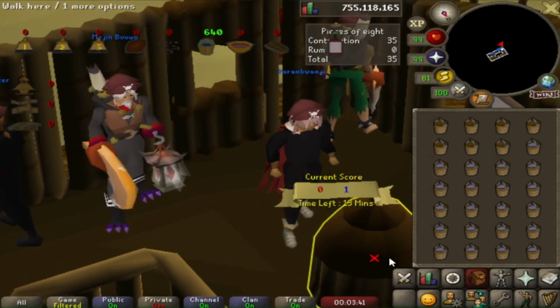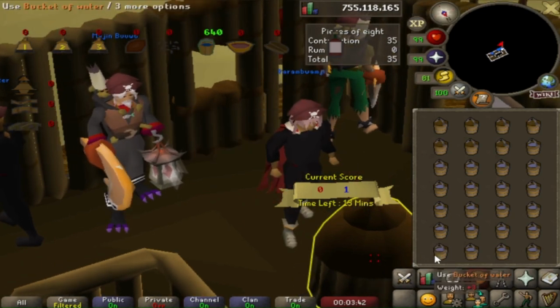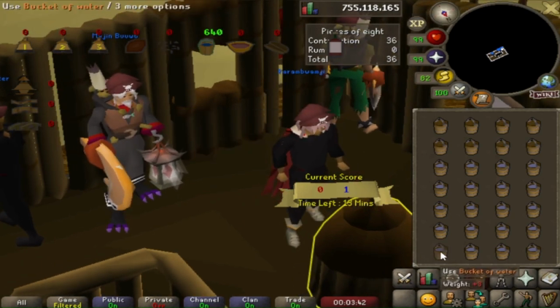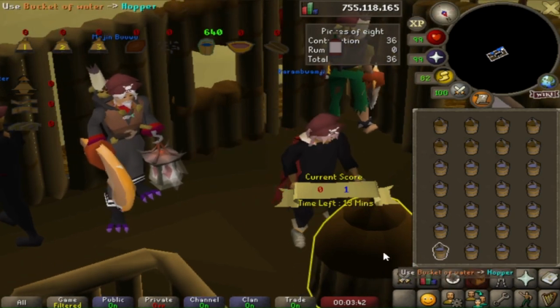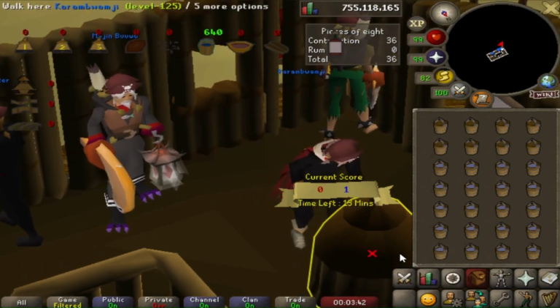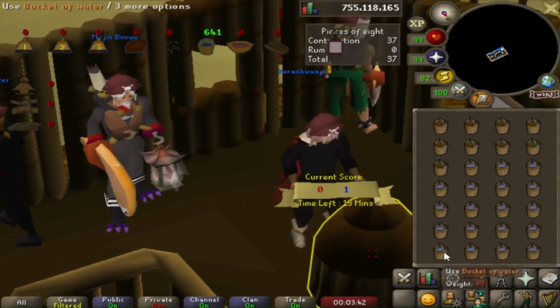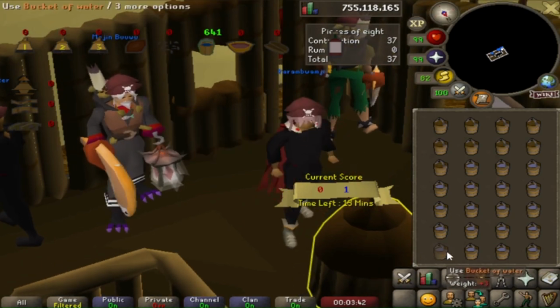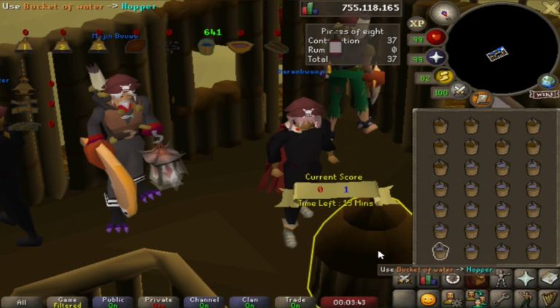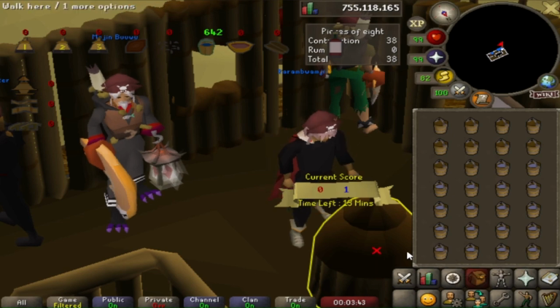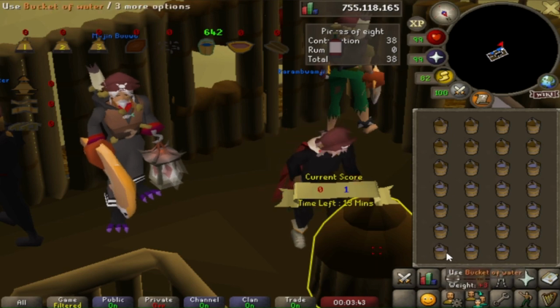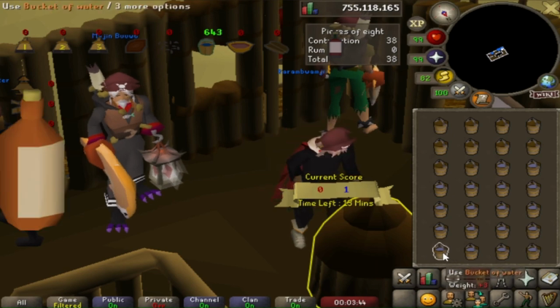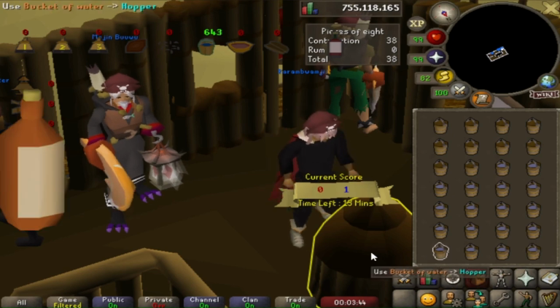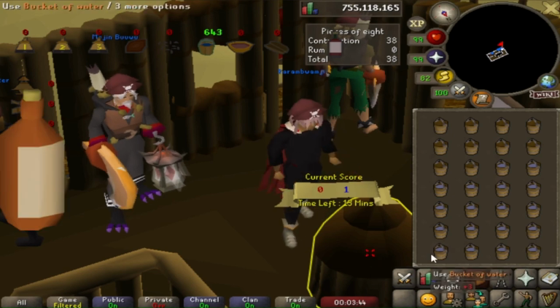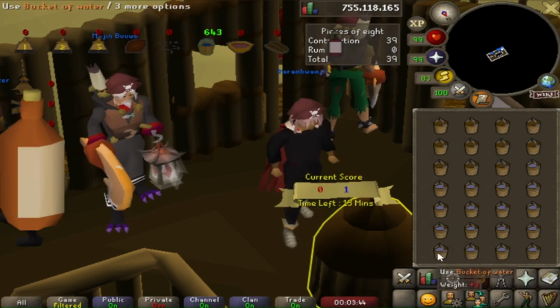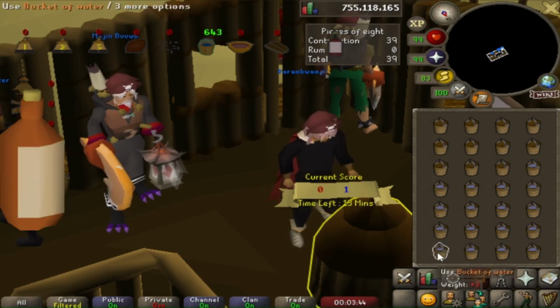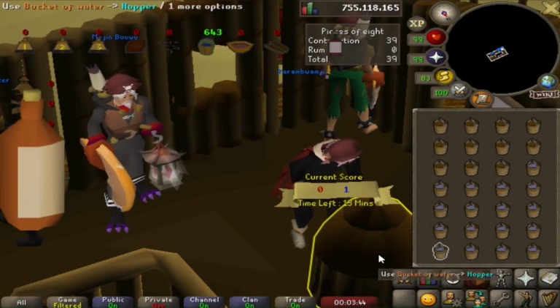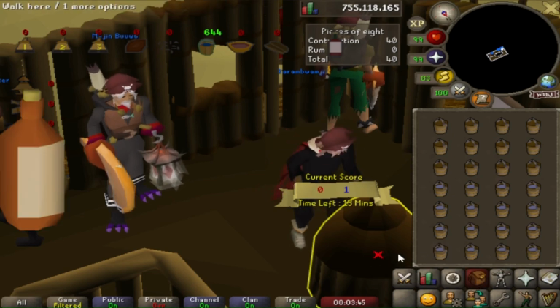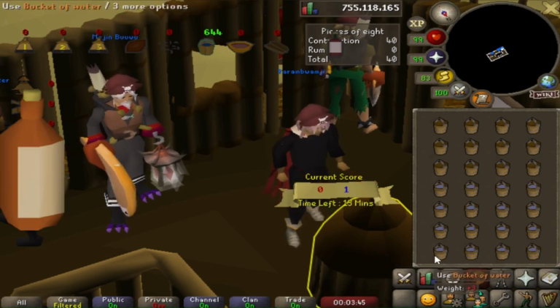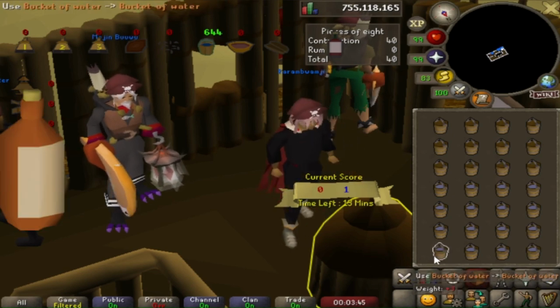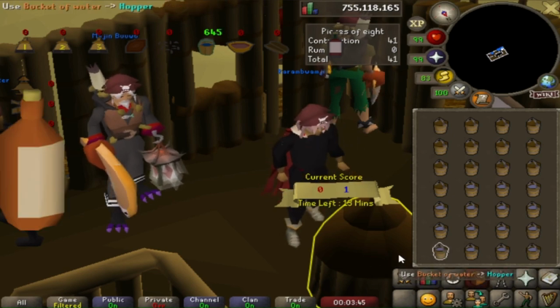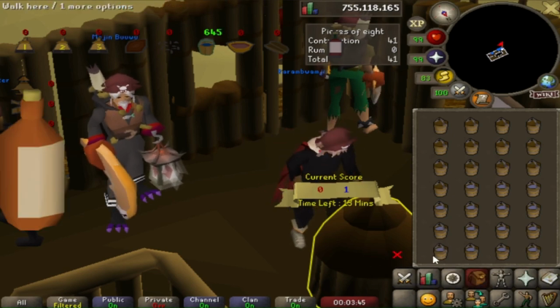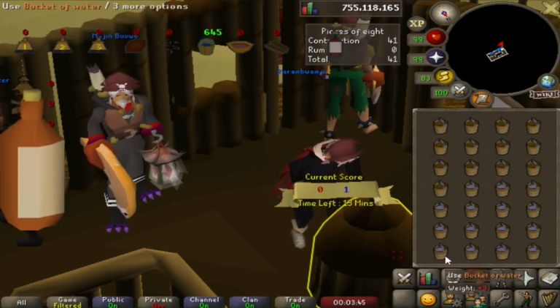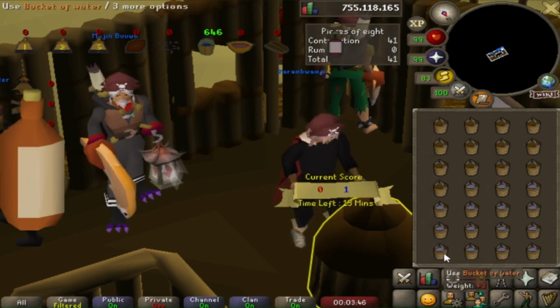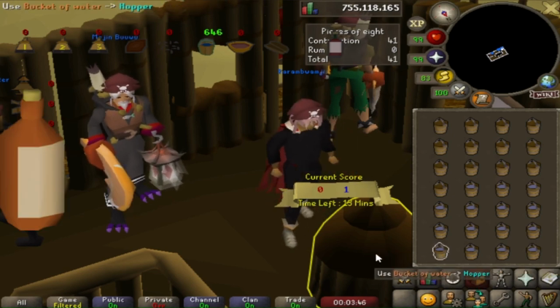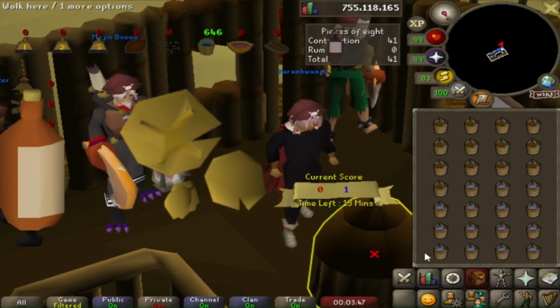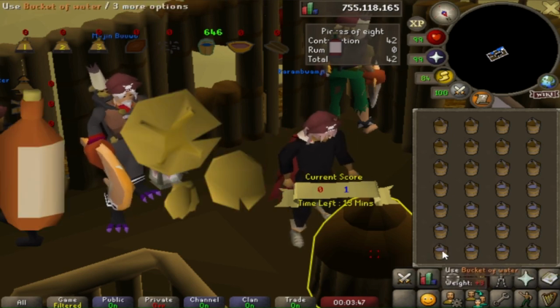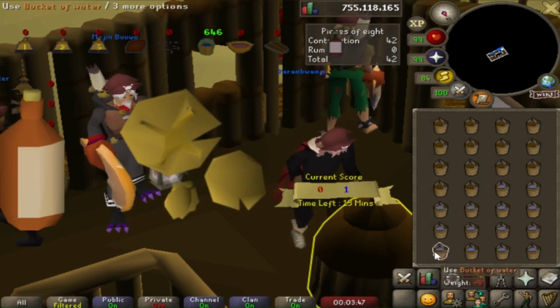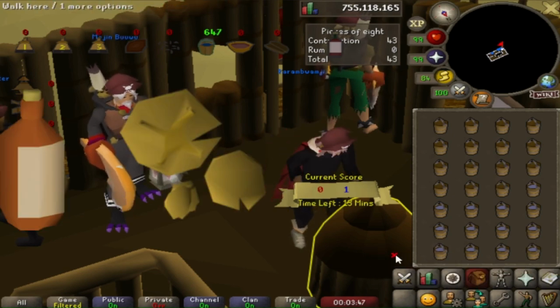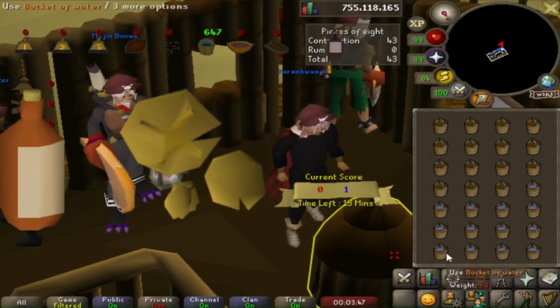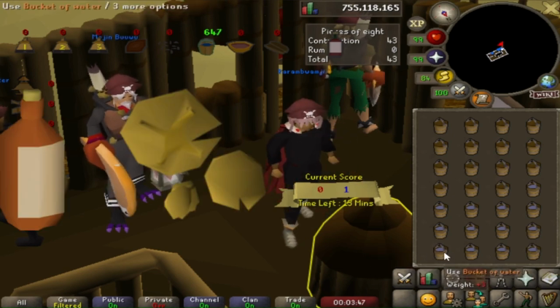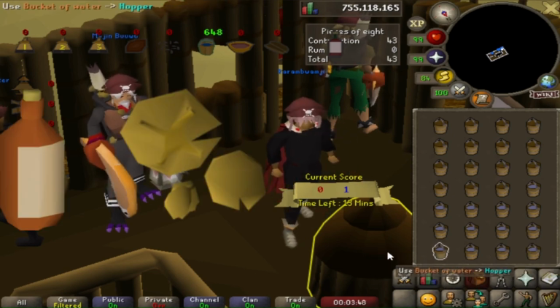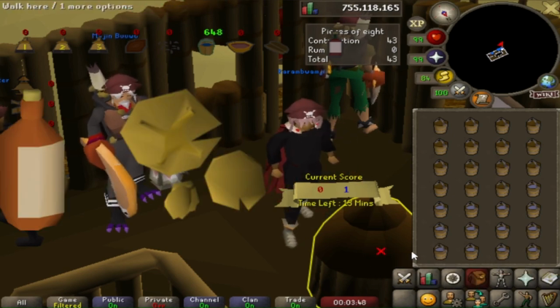Other players on your team can make rum, which will reward everyone on your team with extra Pieces of 8, which is the reward currency.